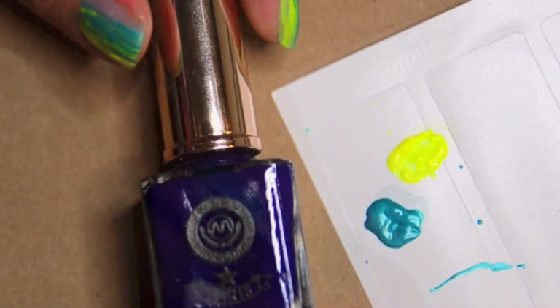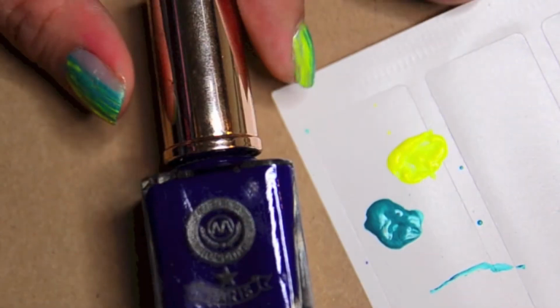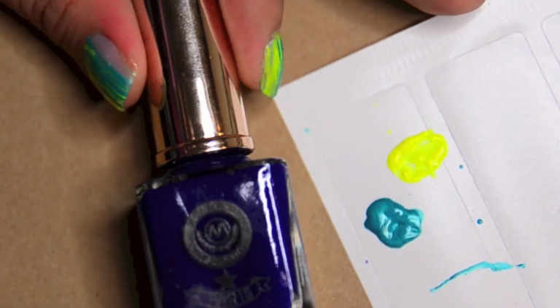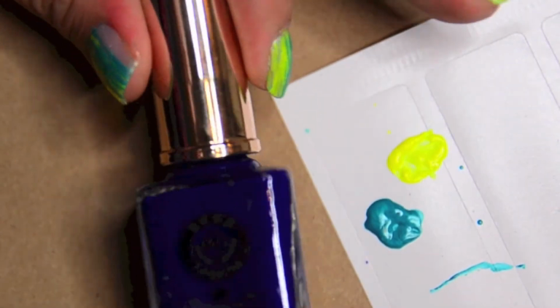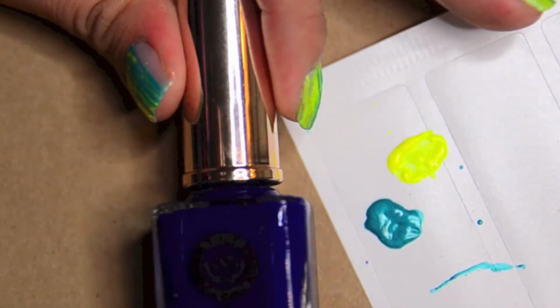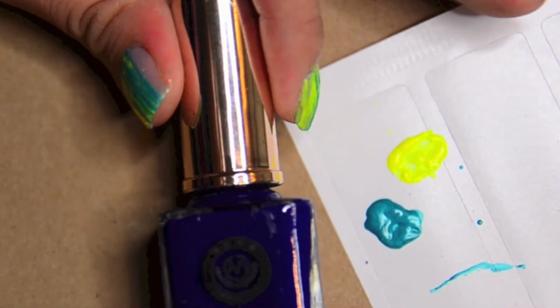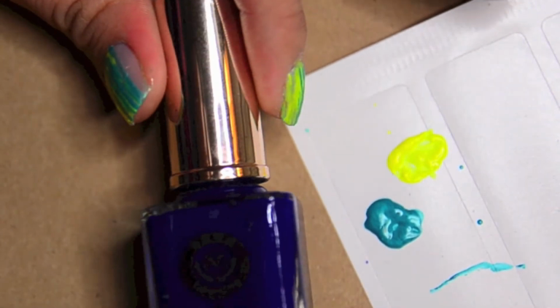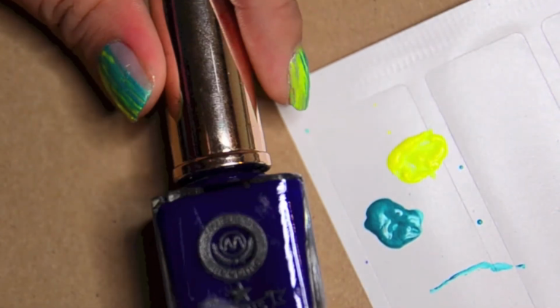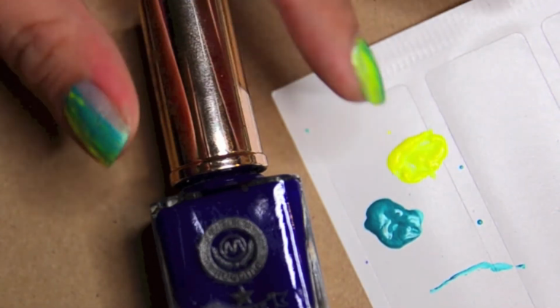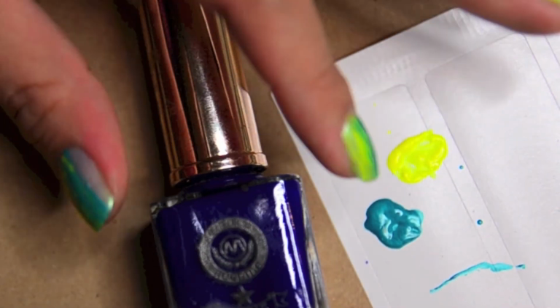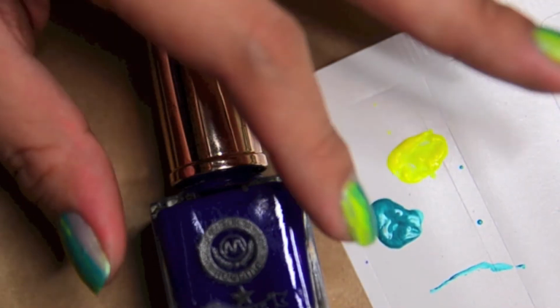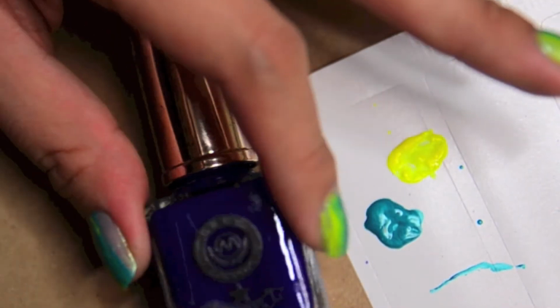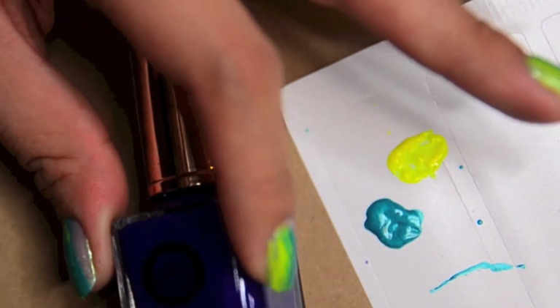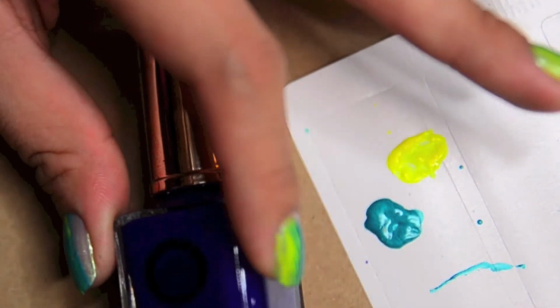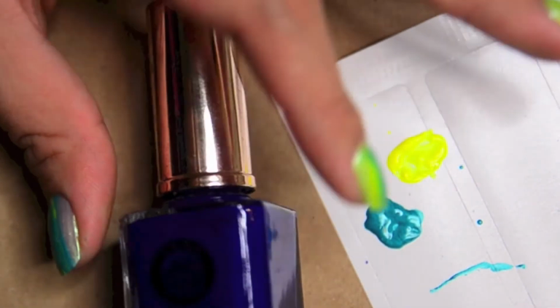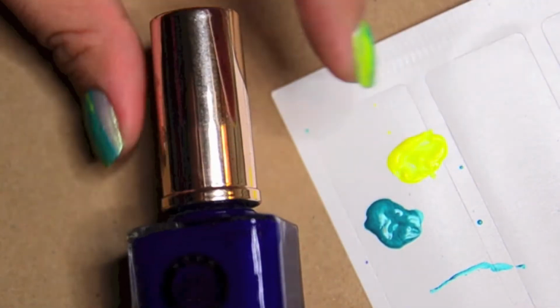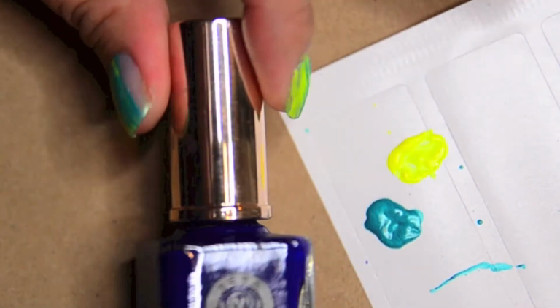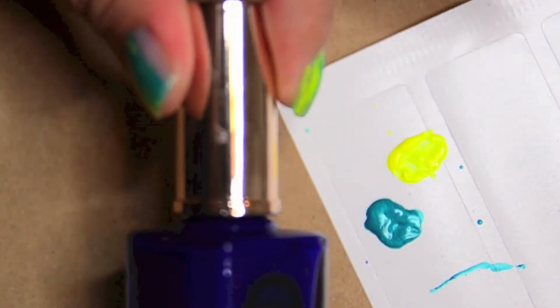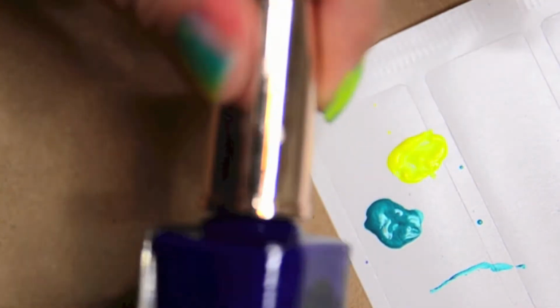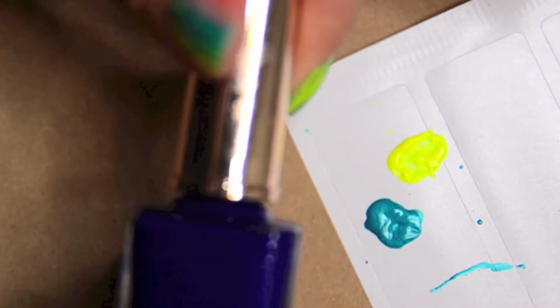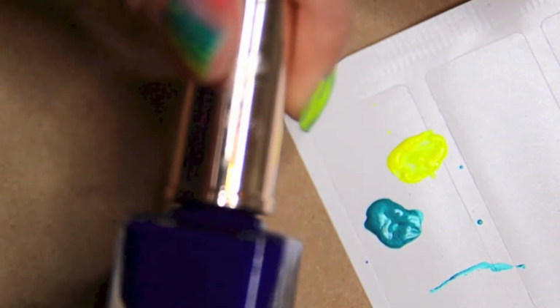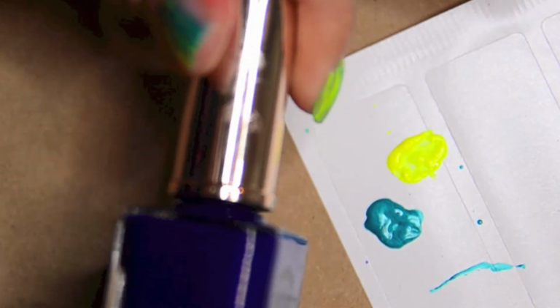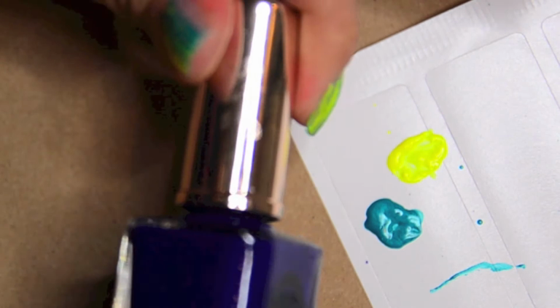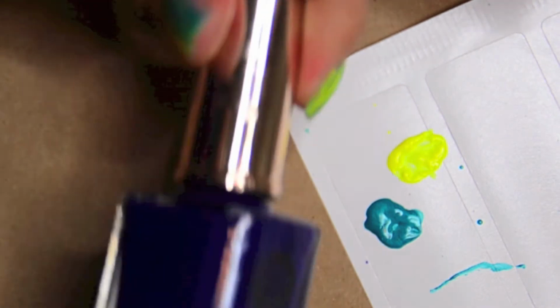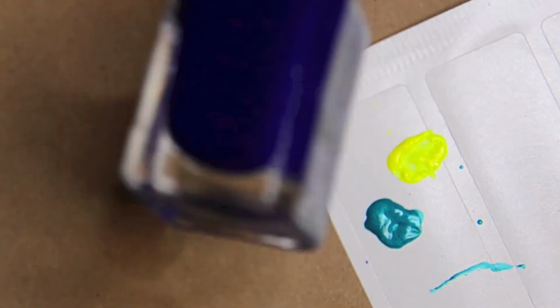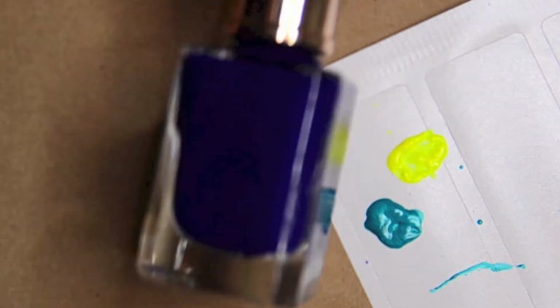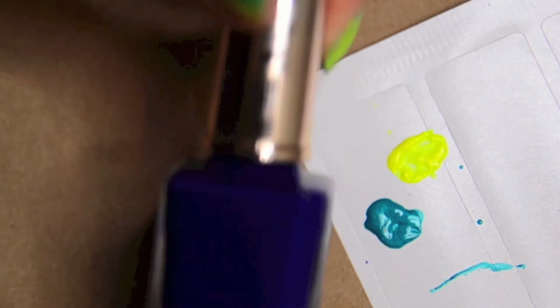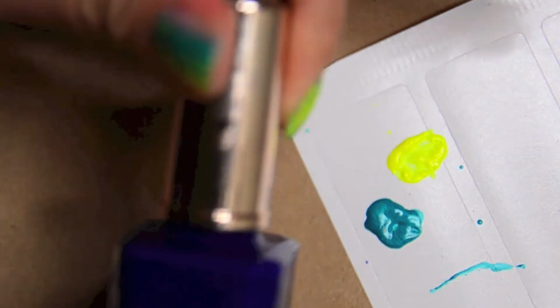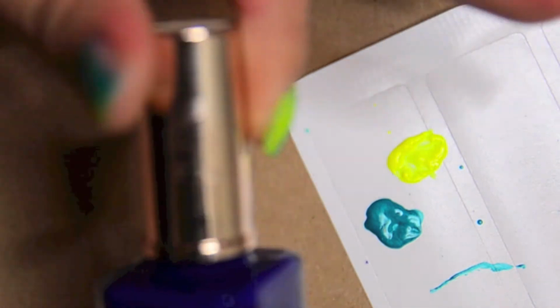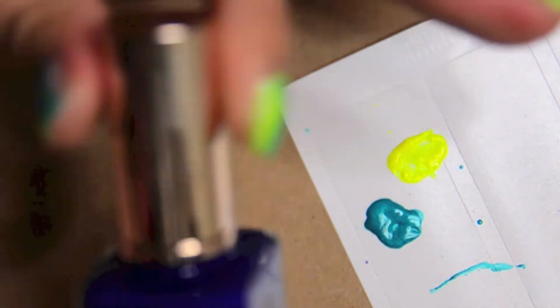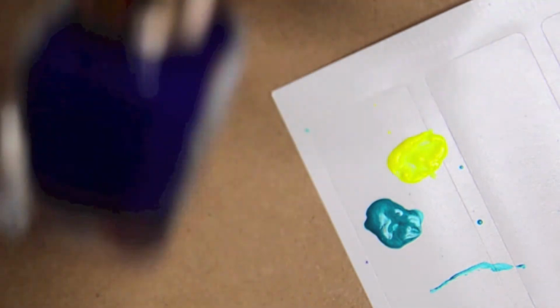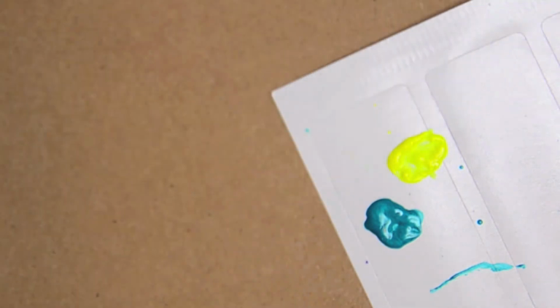The final blue bit we'll be using is this — a really deep, royal blue.